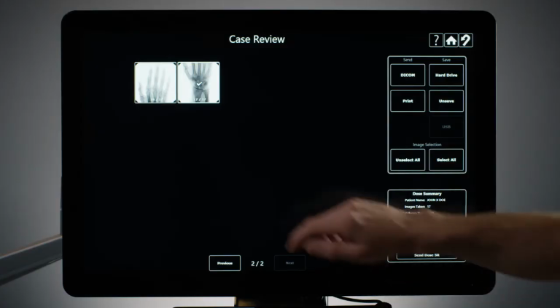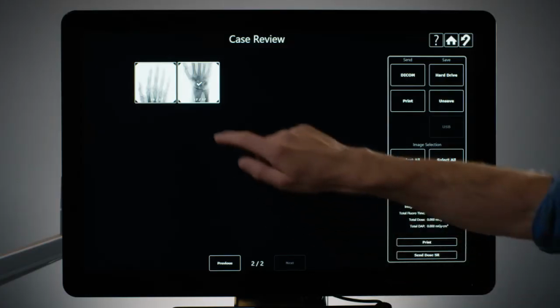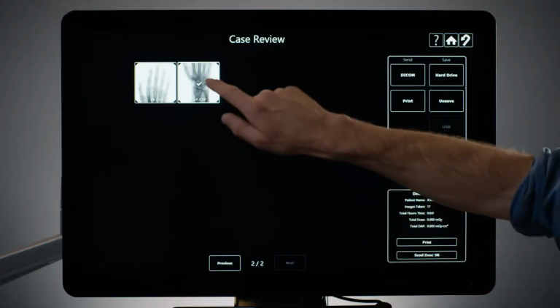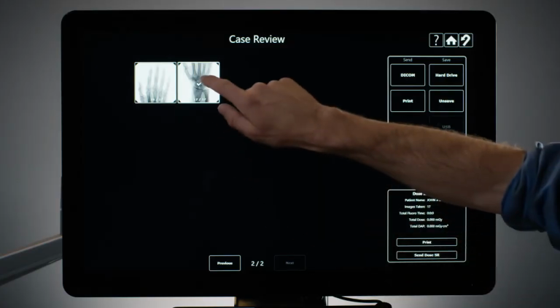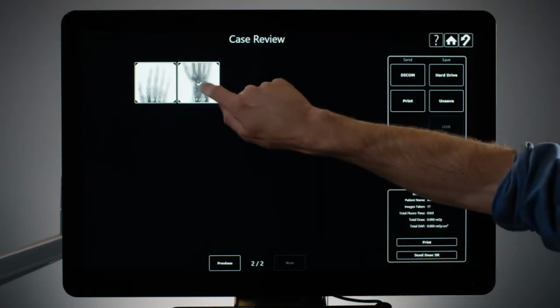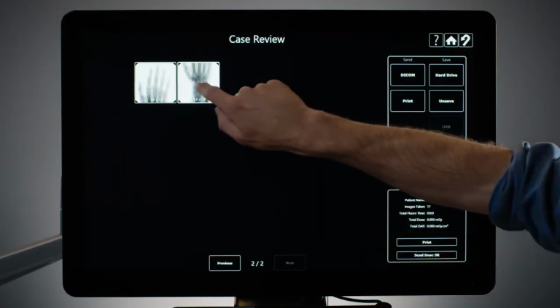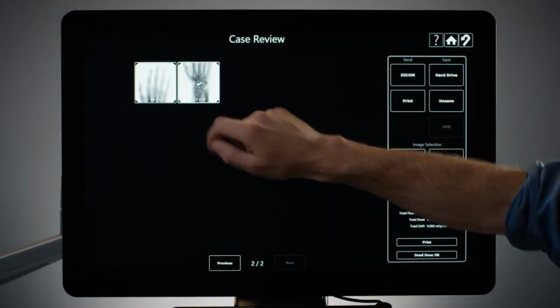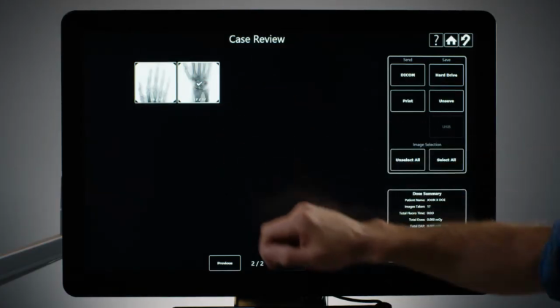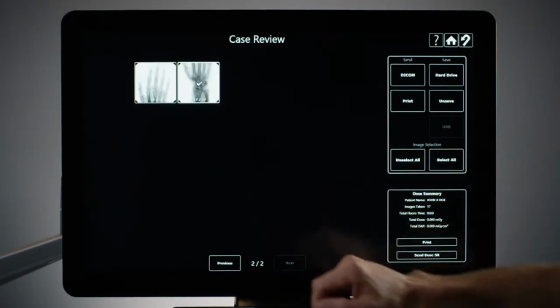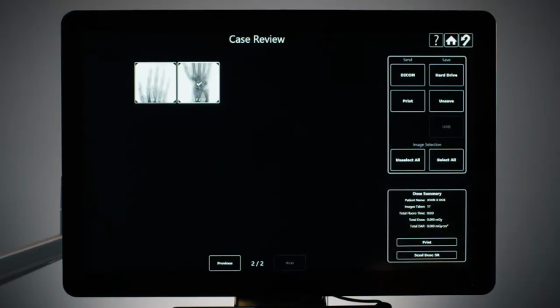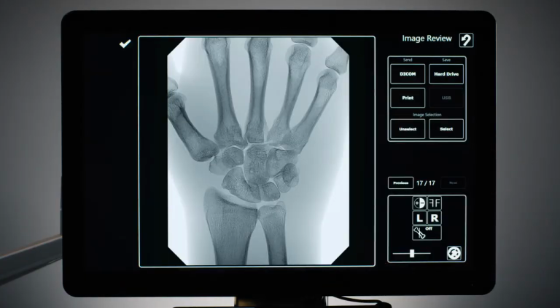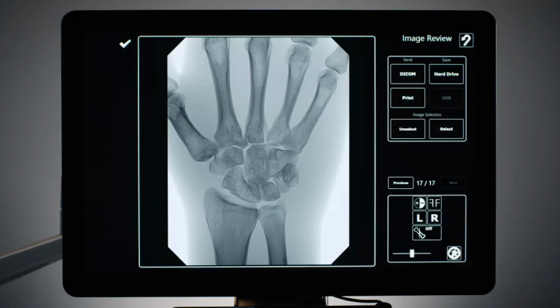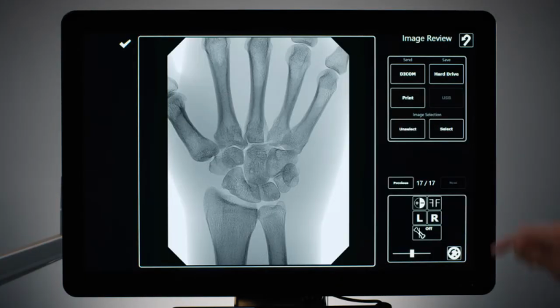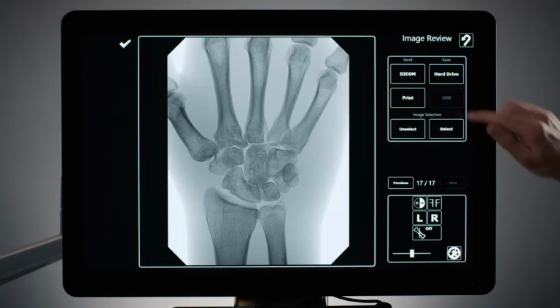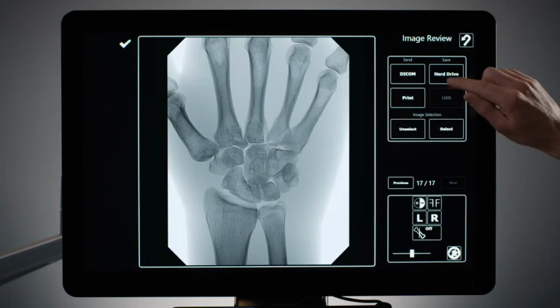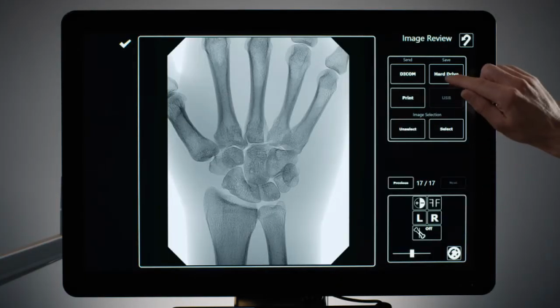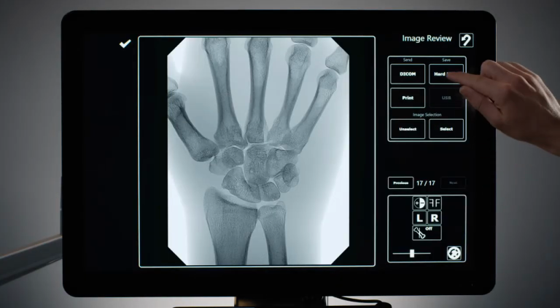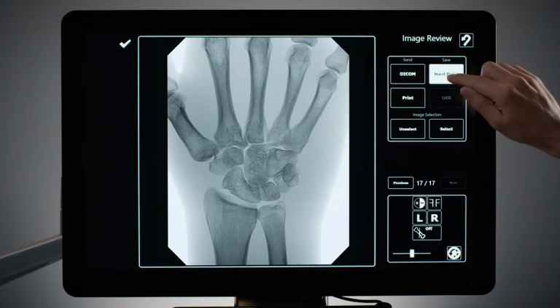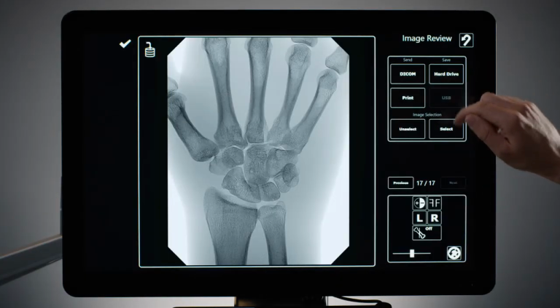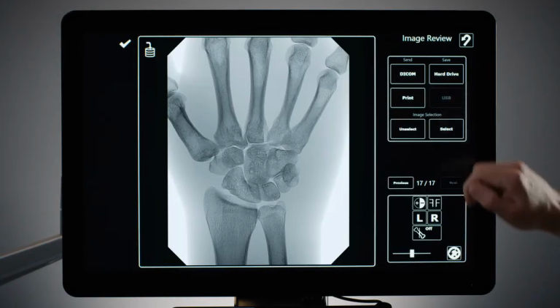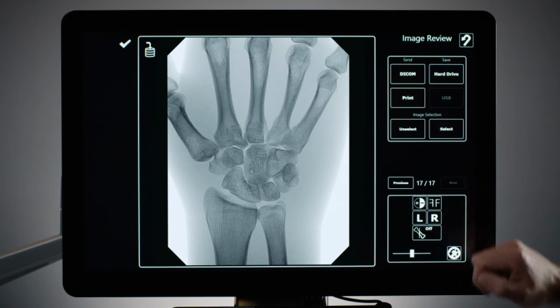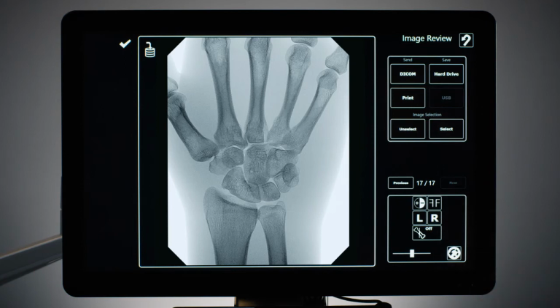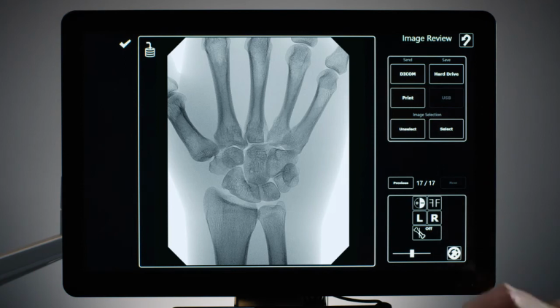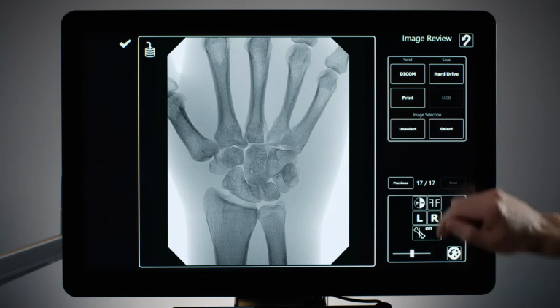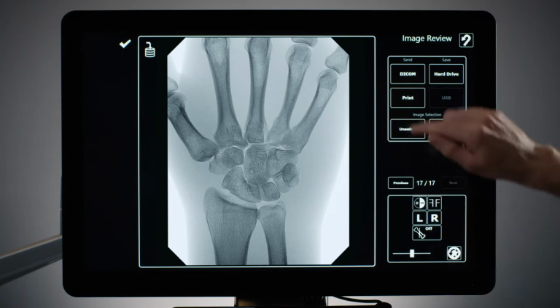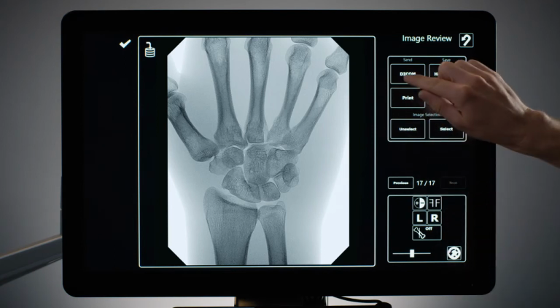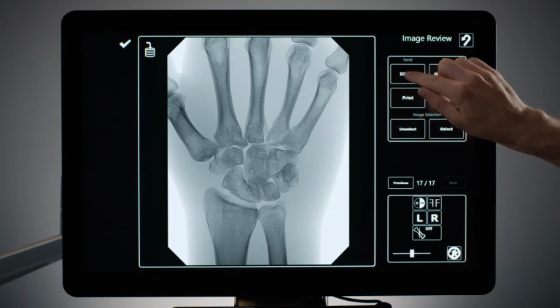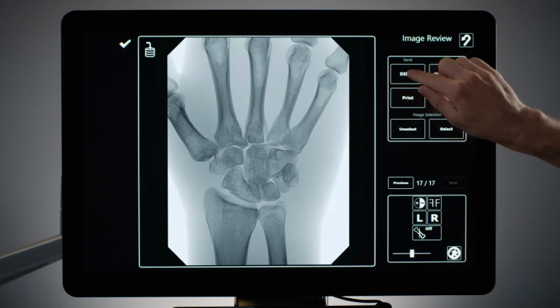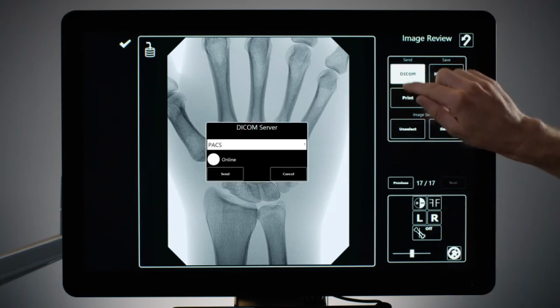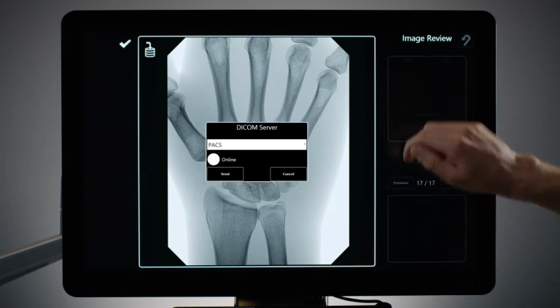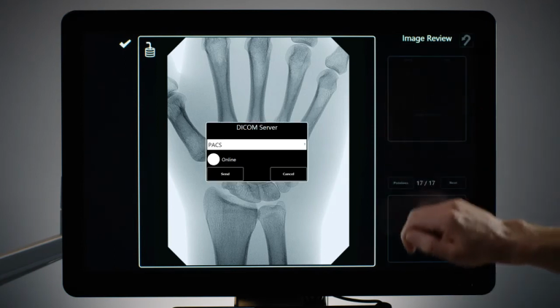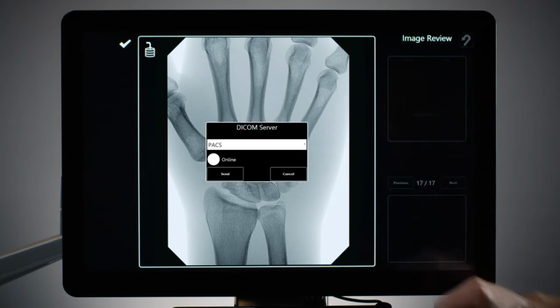After completing a patient exam, you can easily review, save, and transfer images to your PACS or EMR system via the intuitive OrthoTouch display.